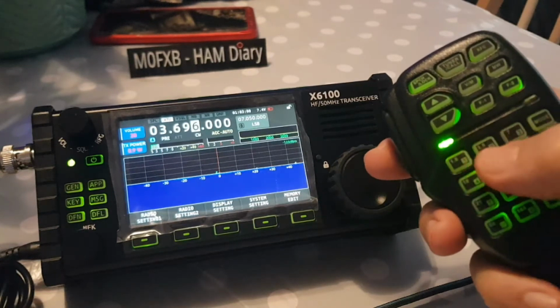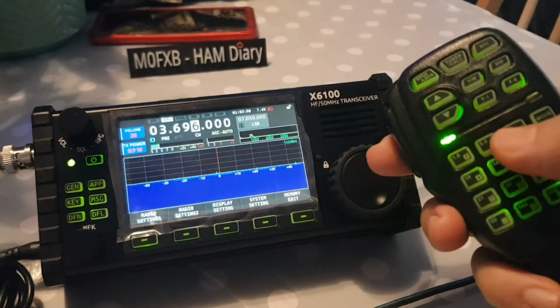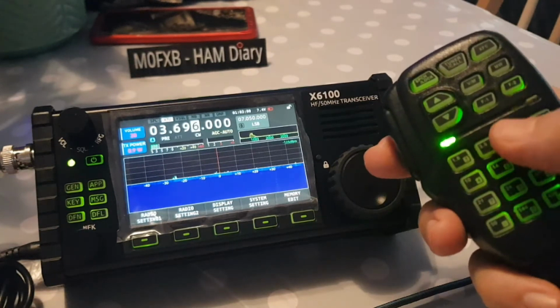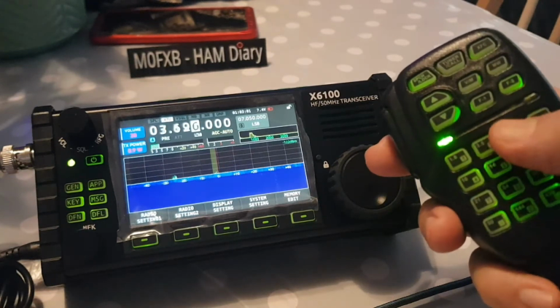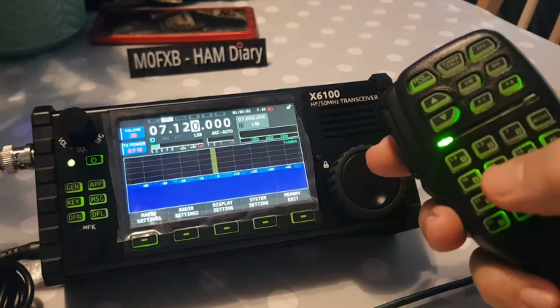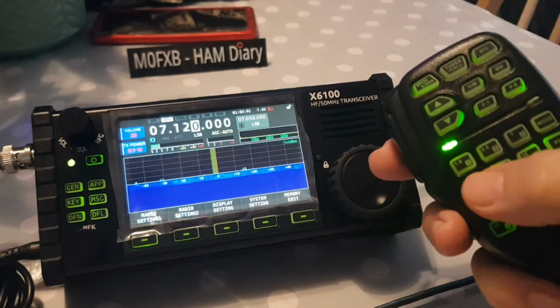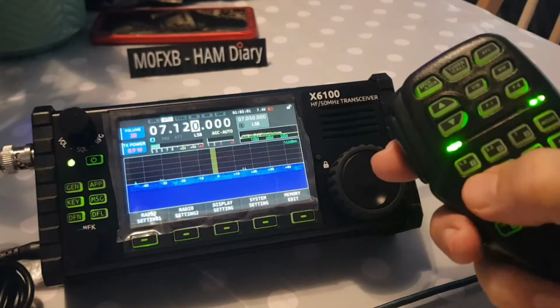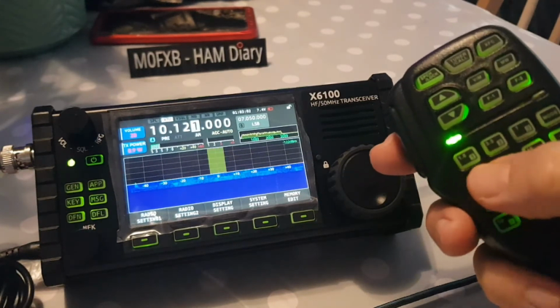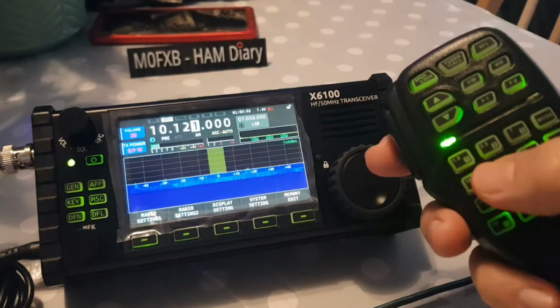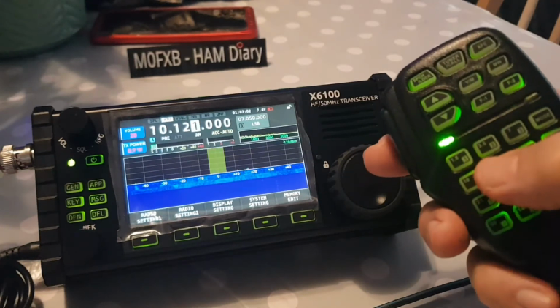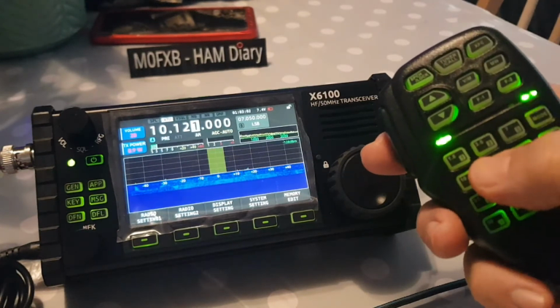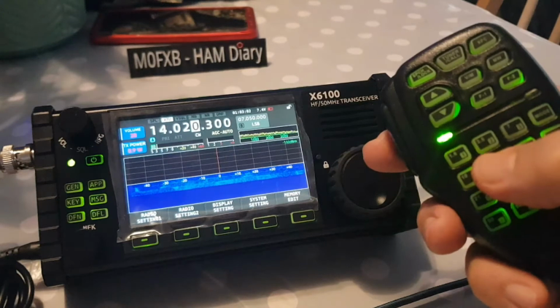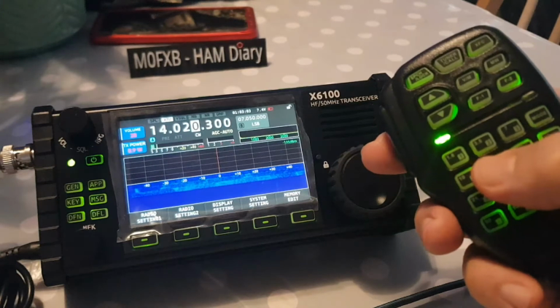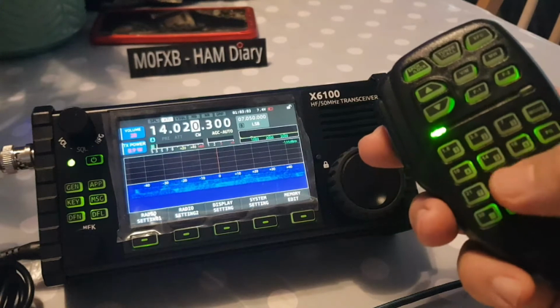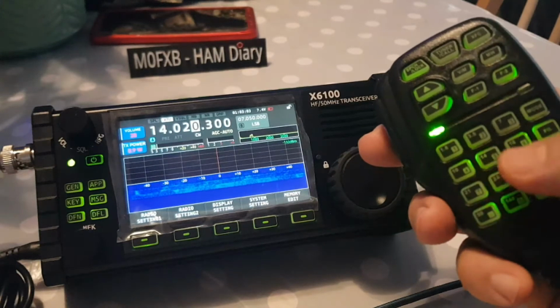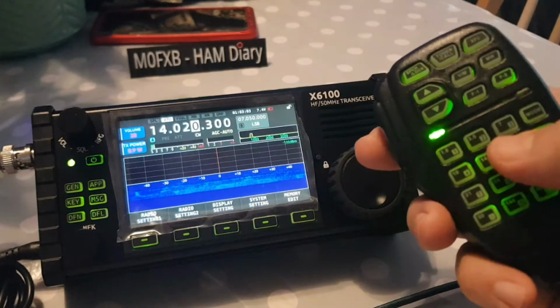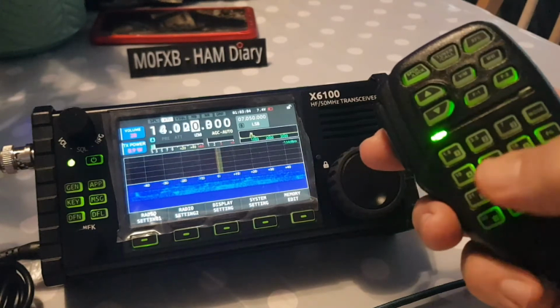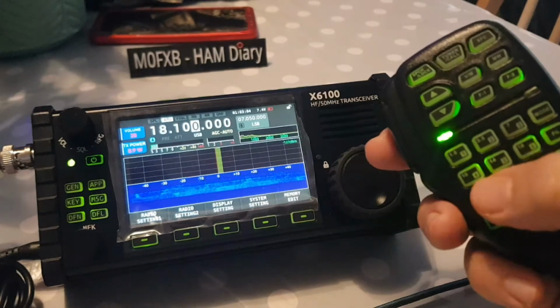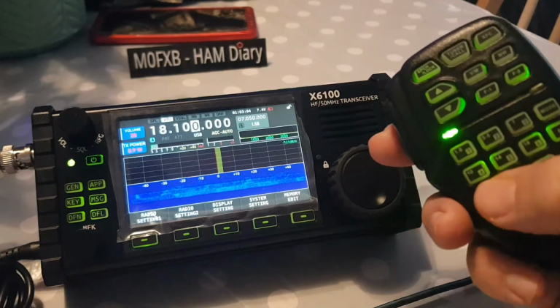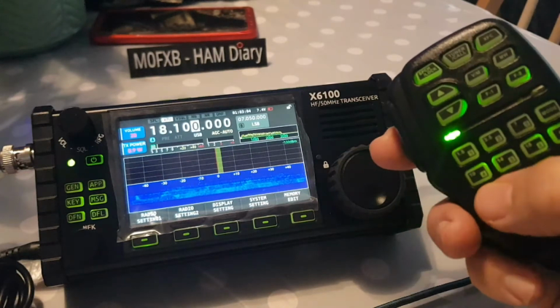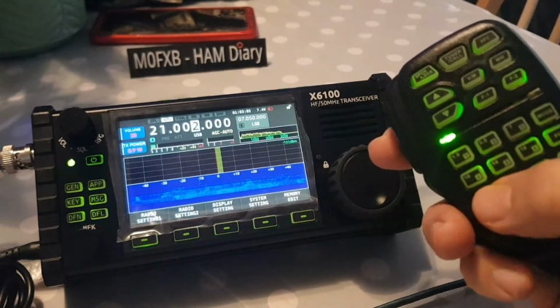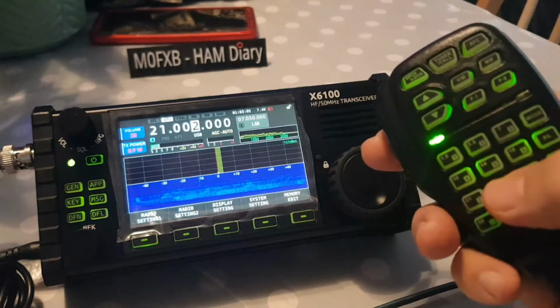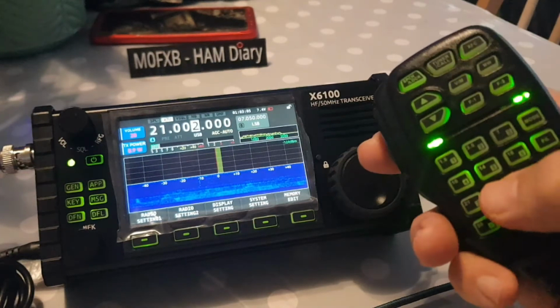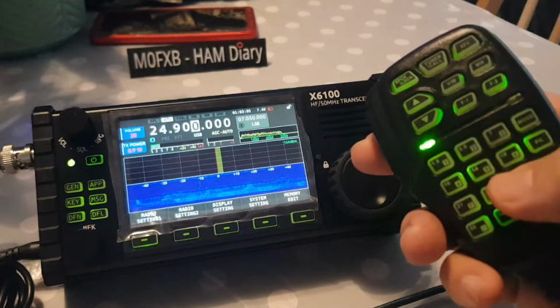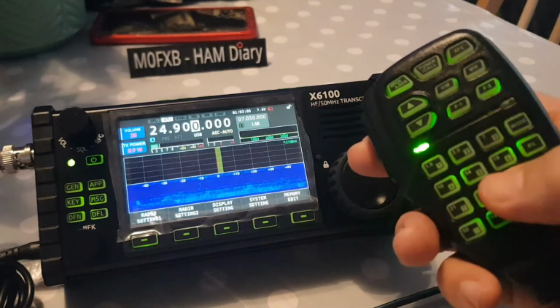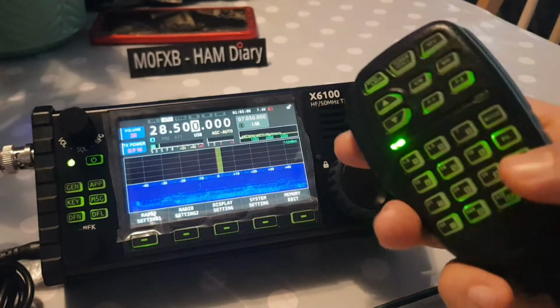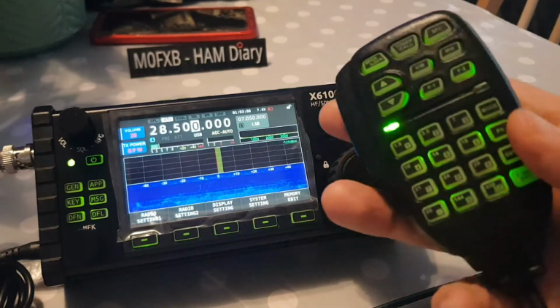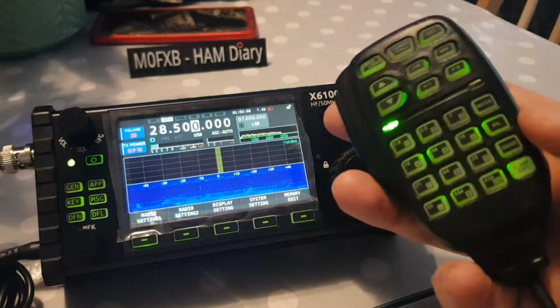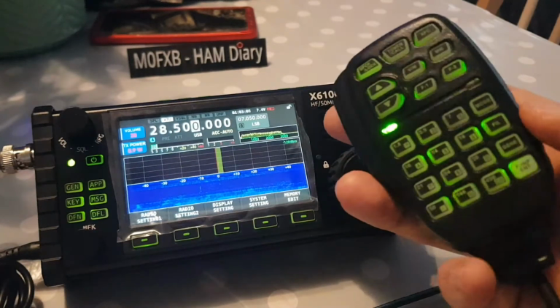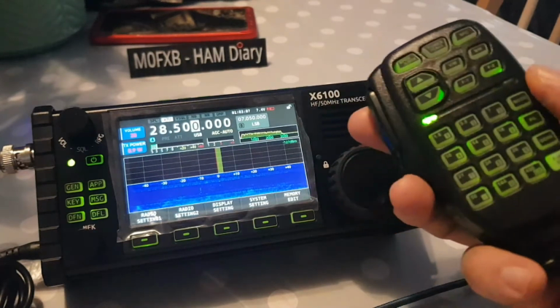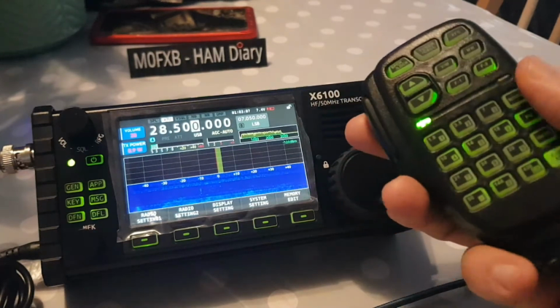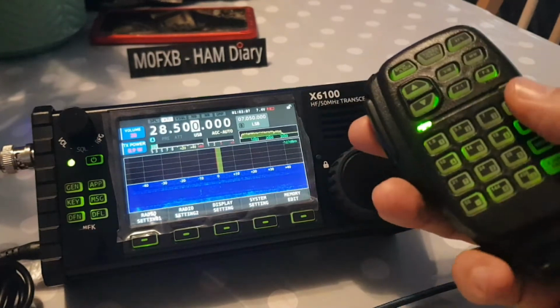As you can see, the radio's changing bands, which is good. So the band-change buttons are working.